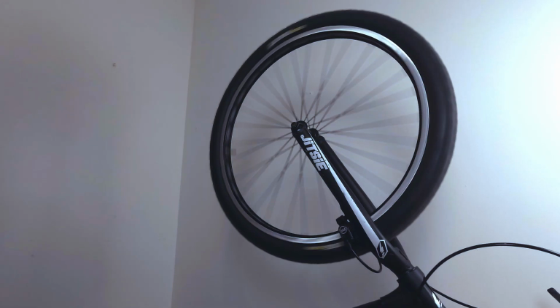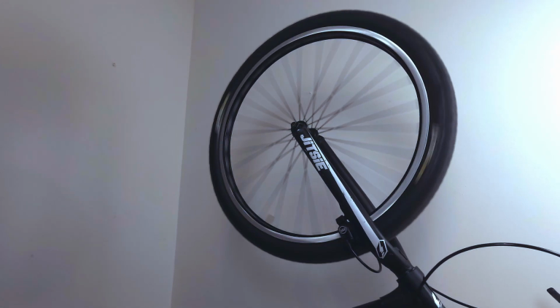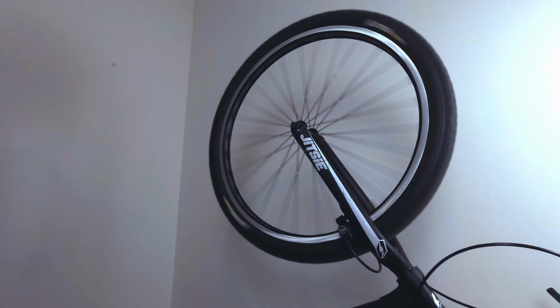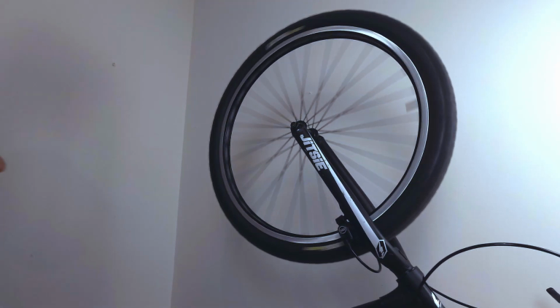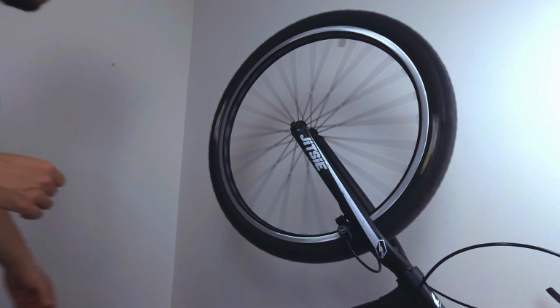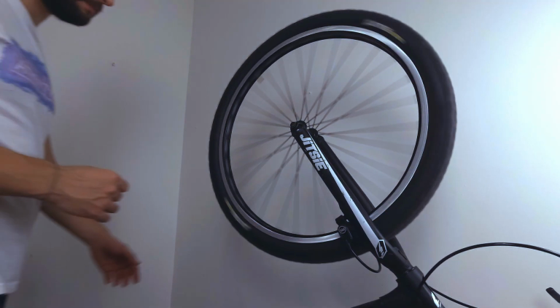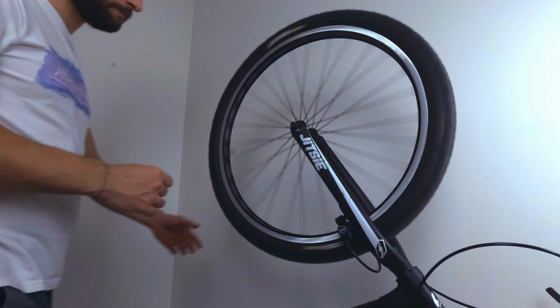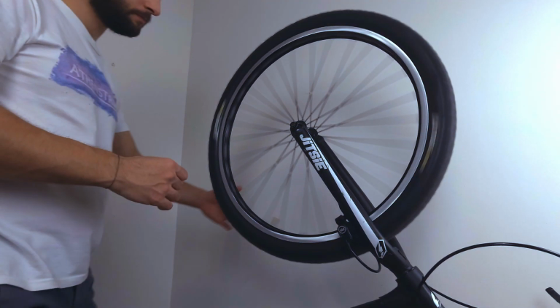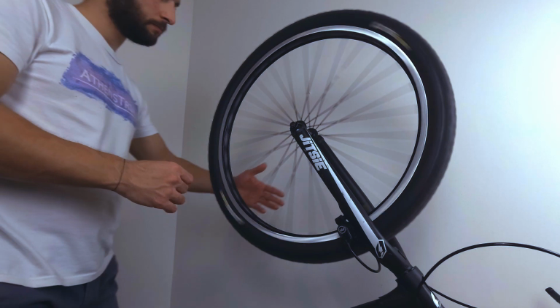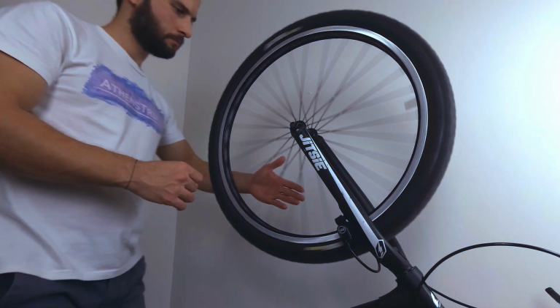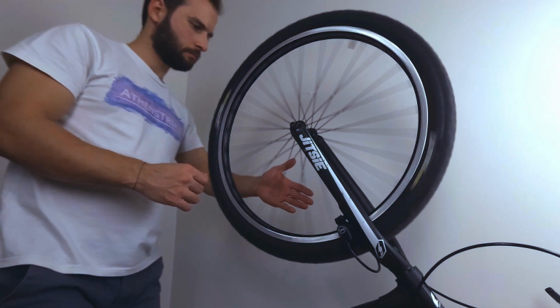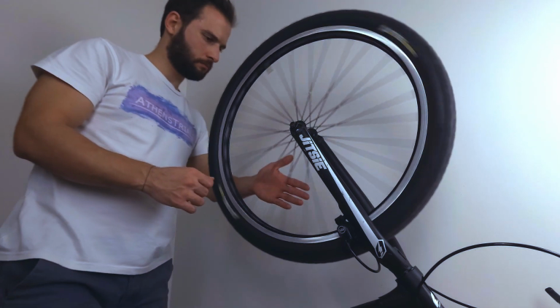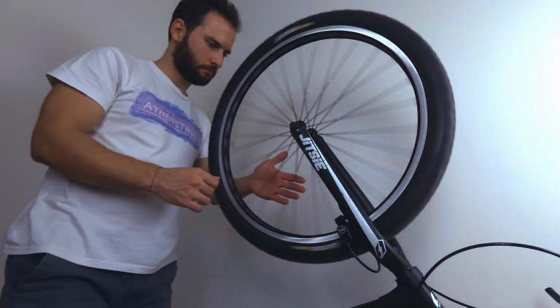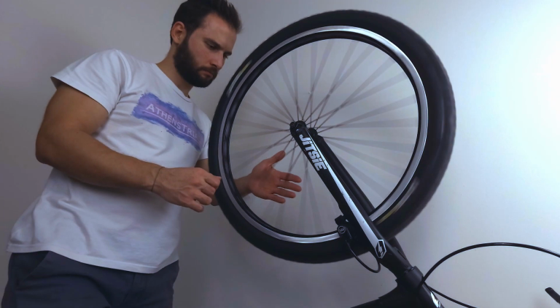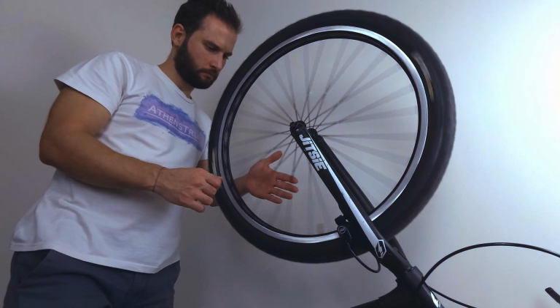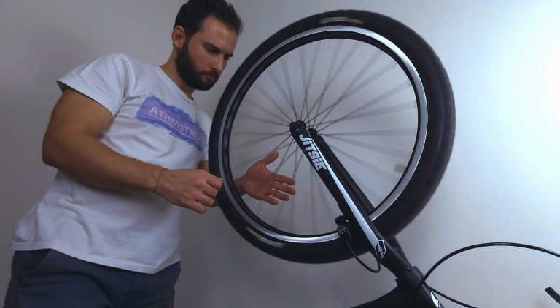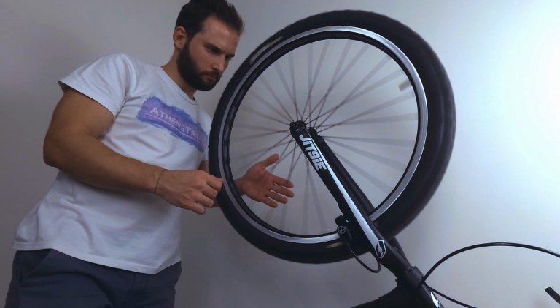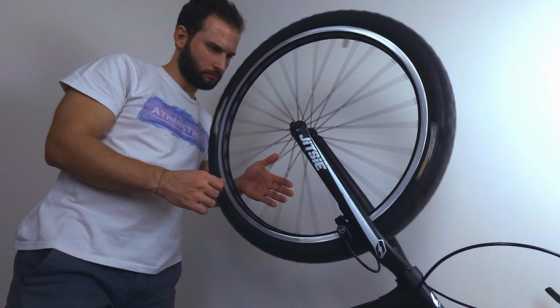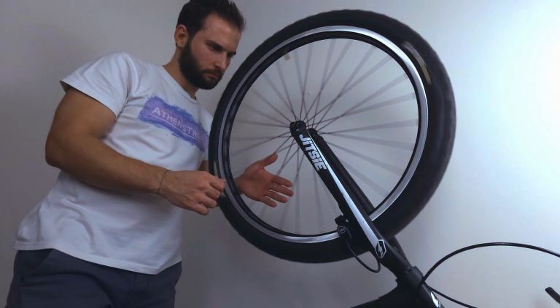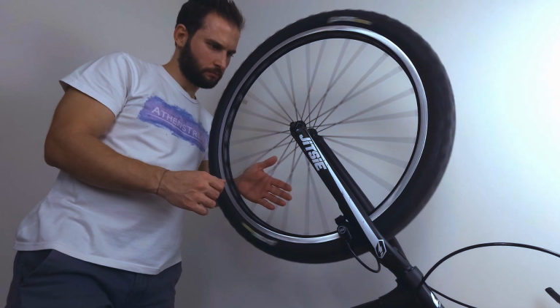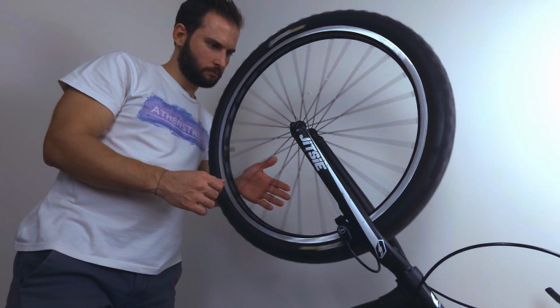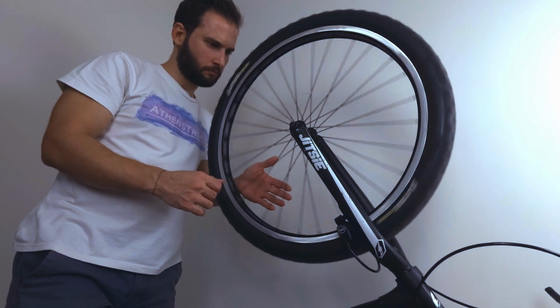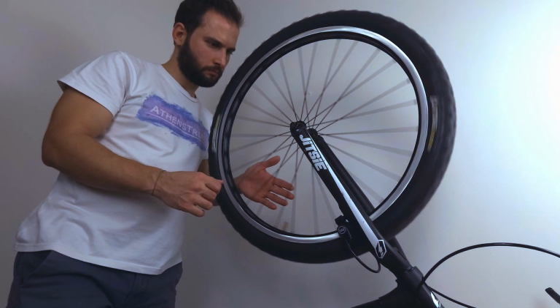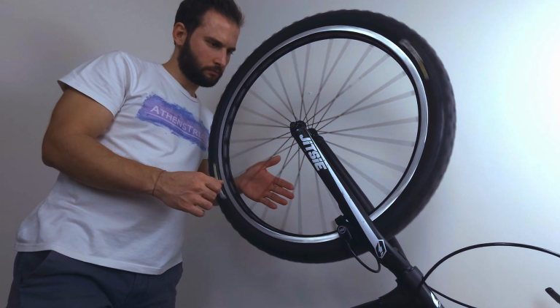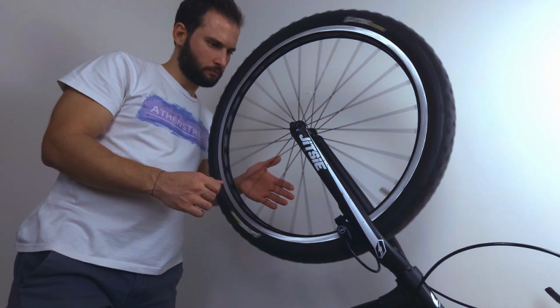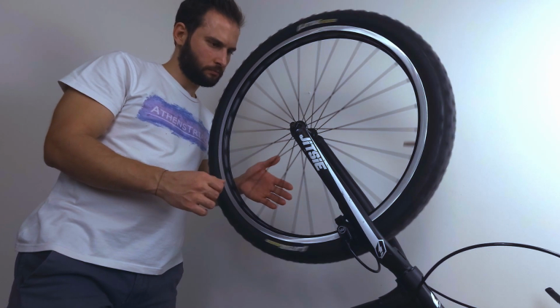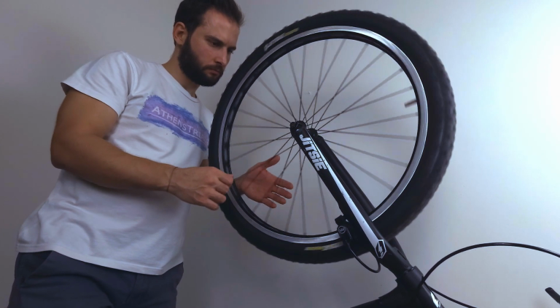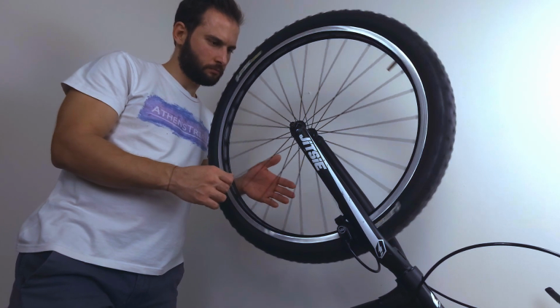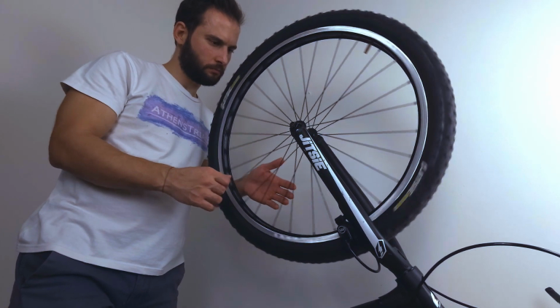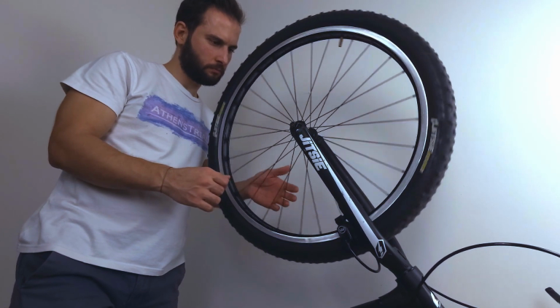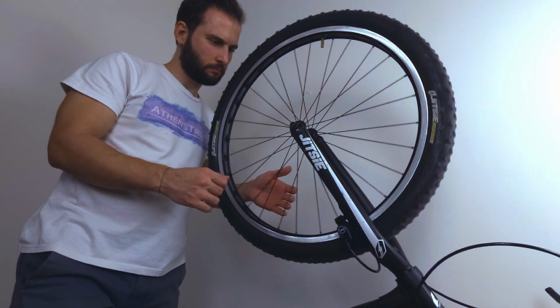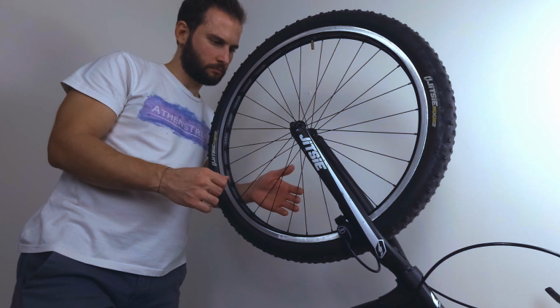Today I'm going to maintain the front wheel of my 26" trials bike, as it's been so long since the last time I decided to make sure that it's true.